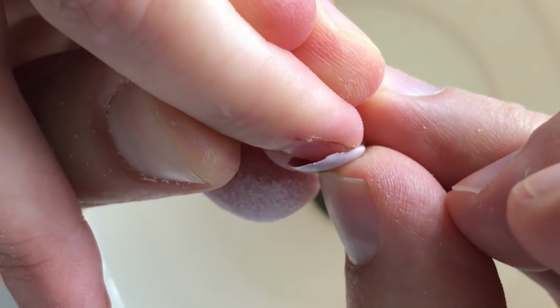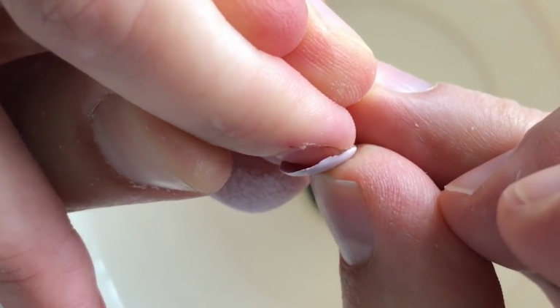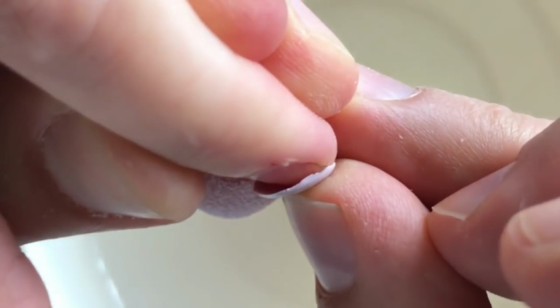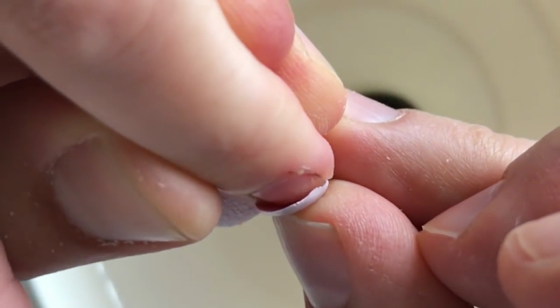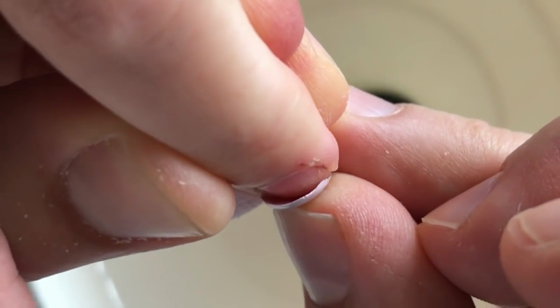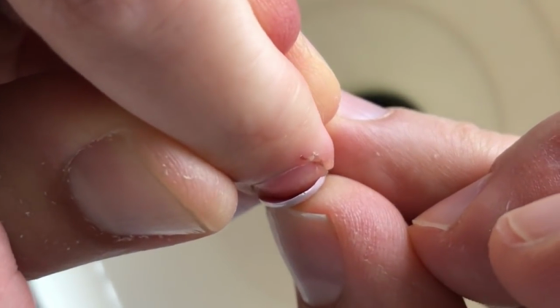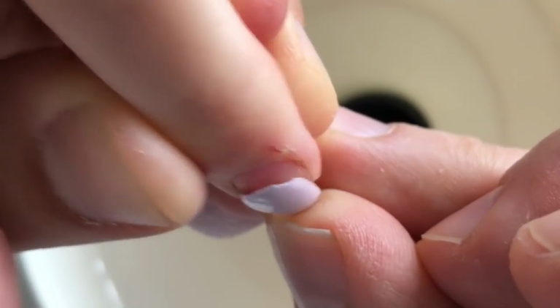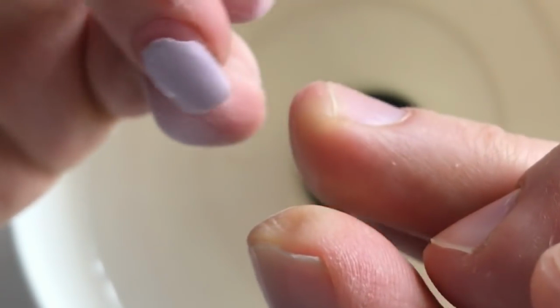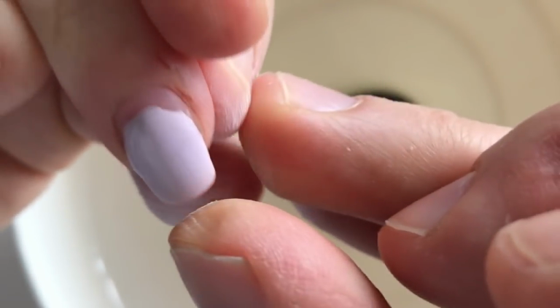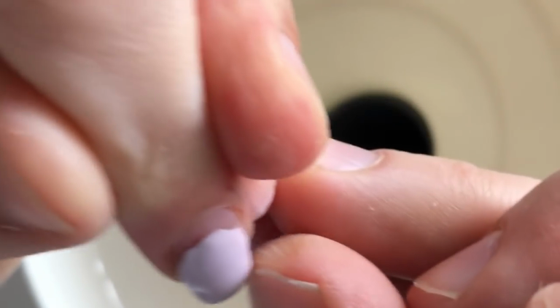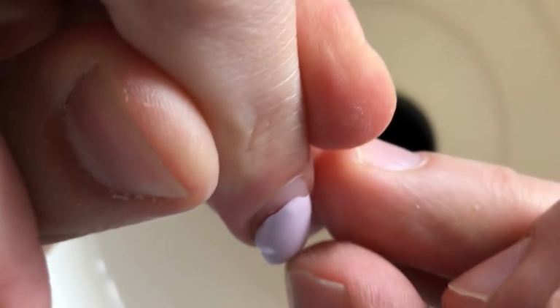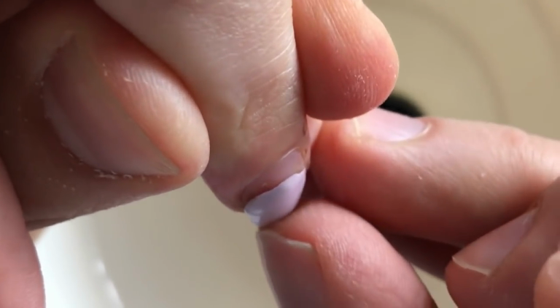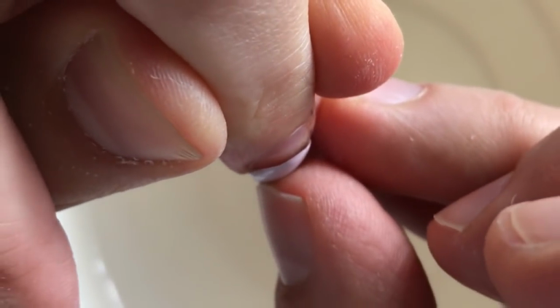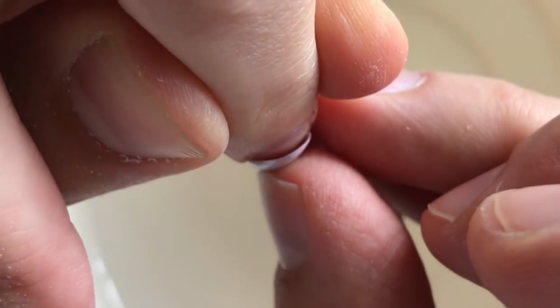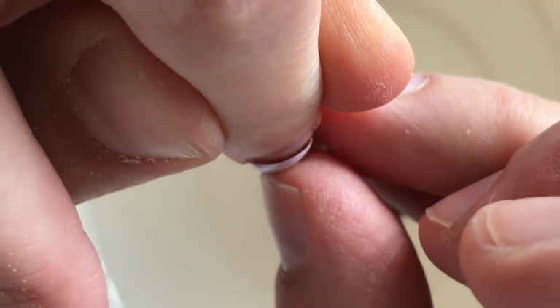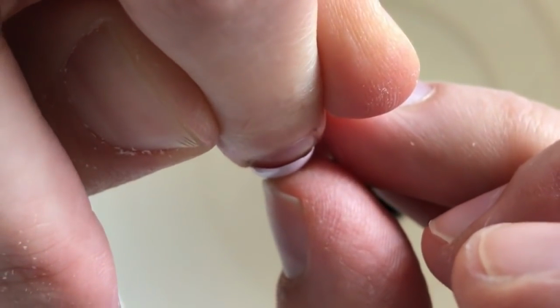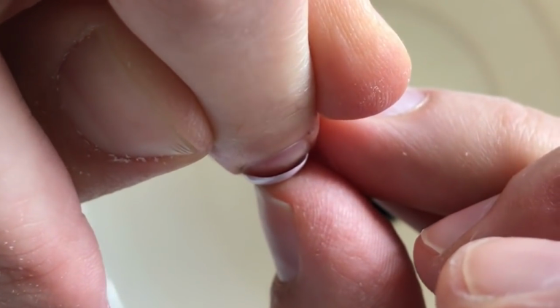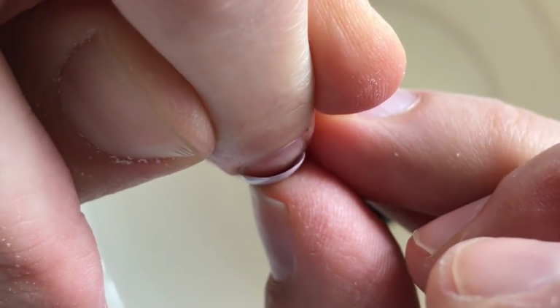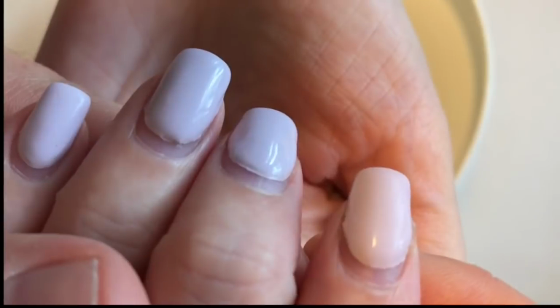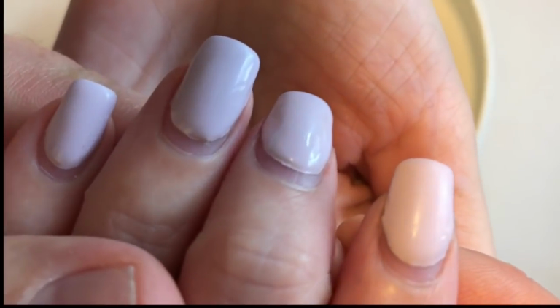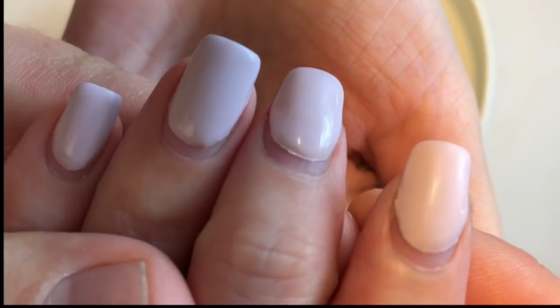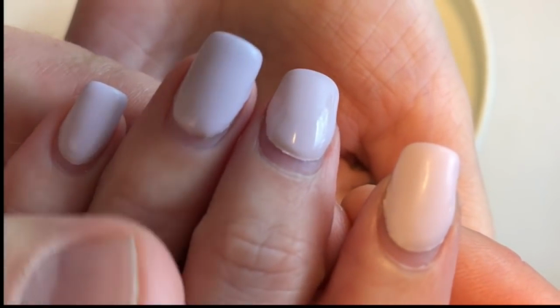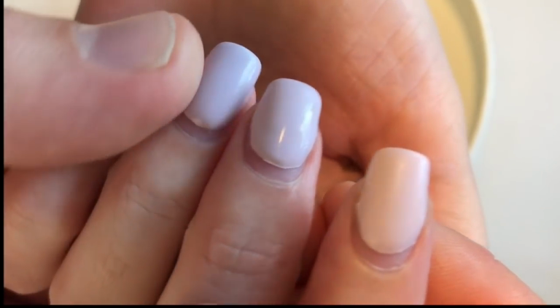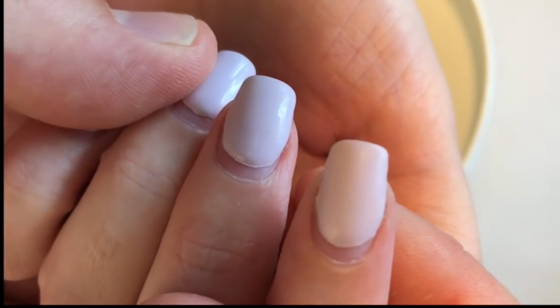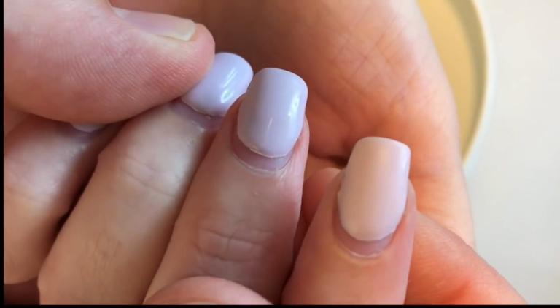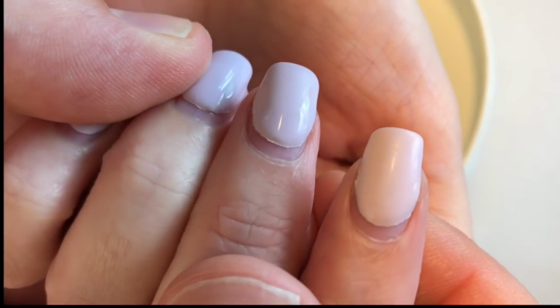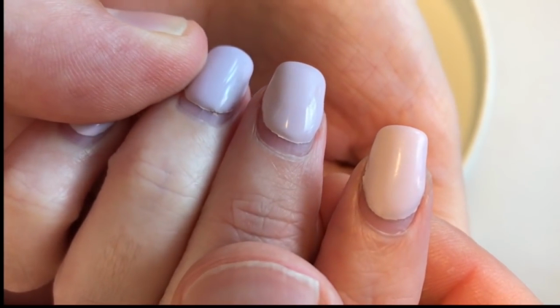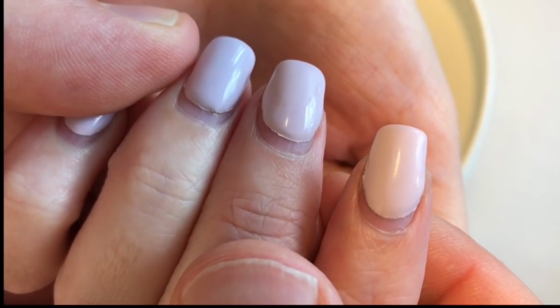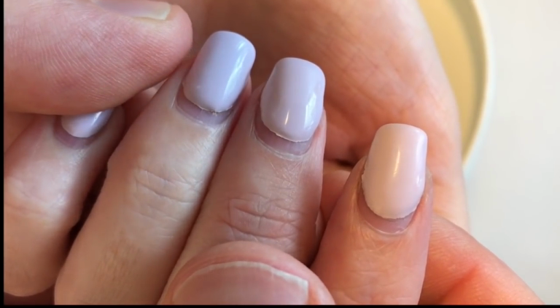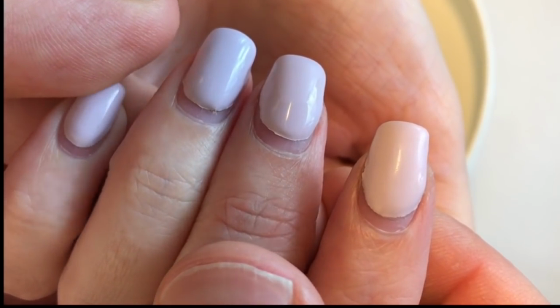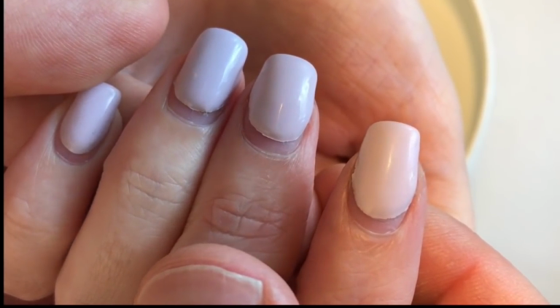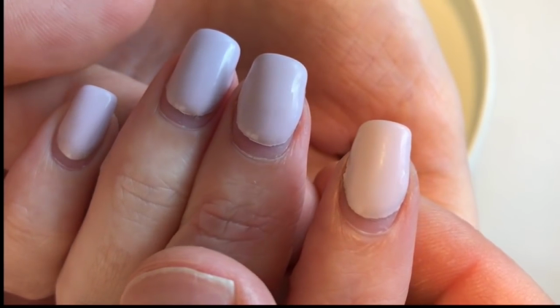Hello my friends and subscribers! My name is Alexander Stepanov and this time I'm struggling with a lifted nail.